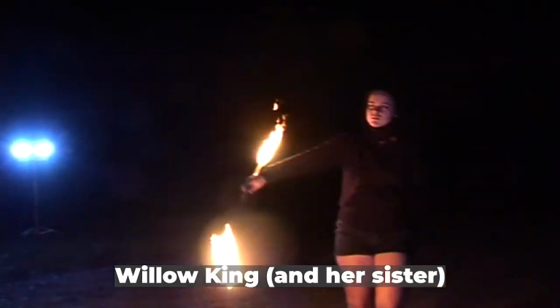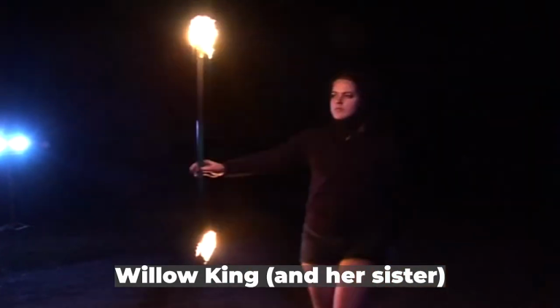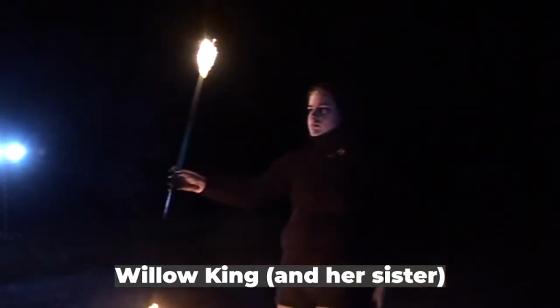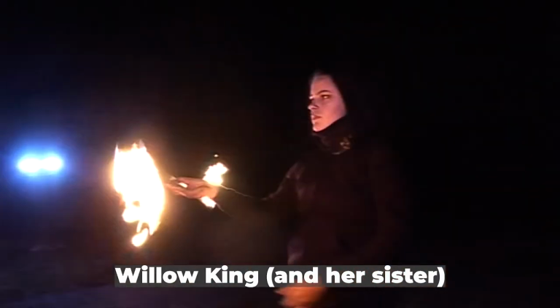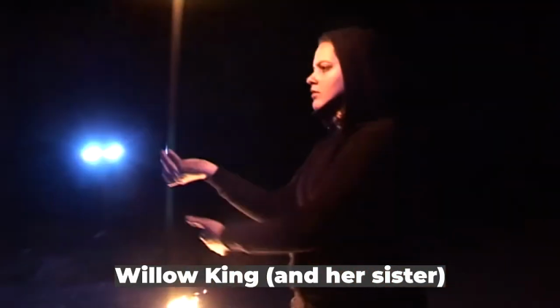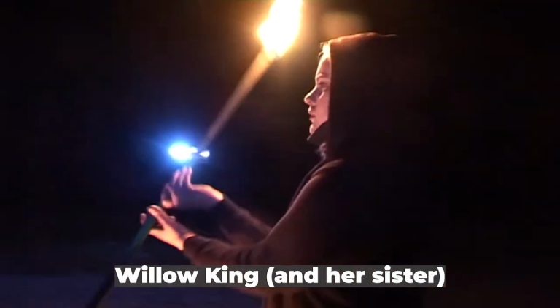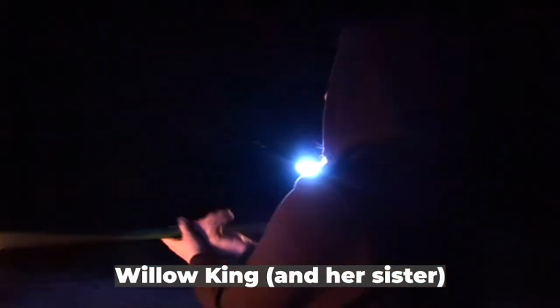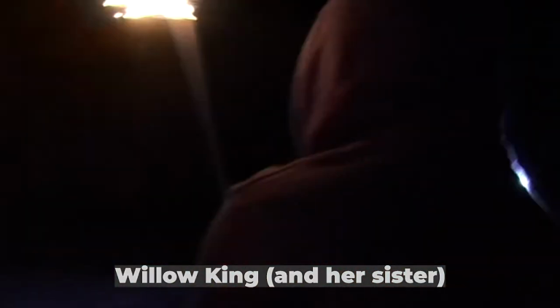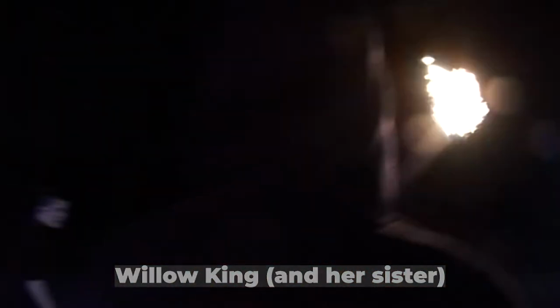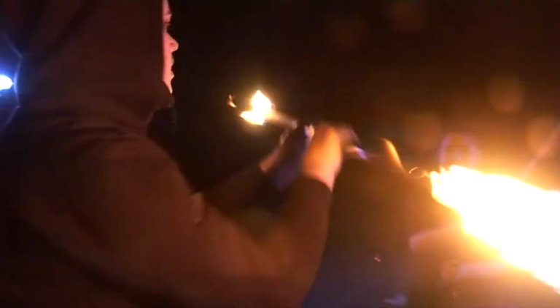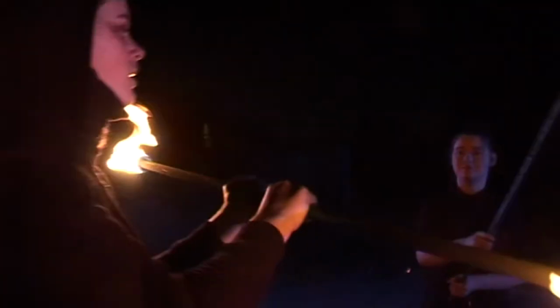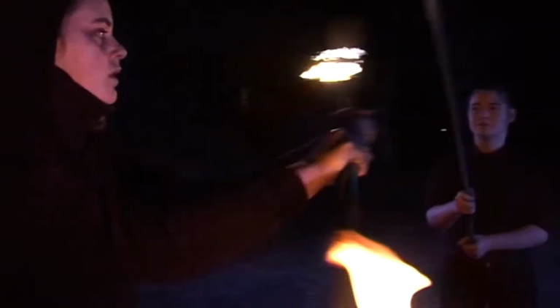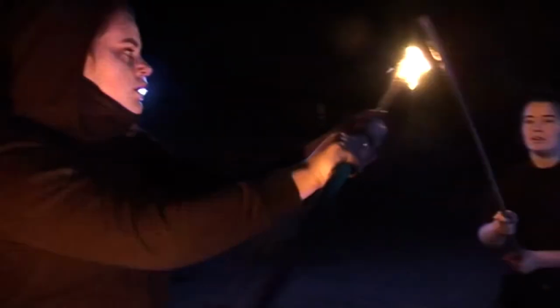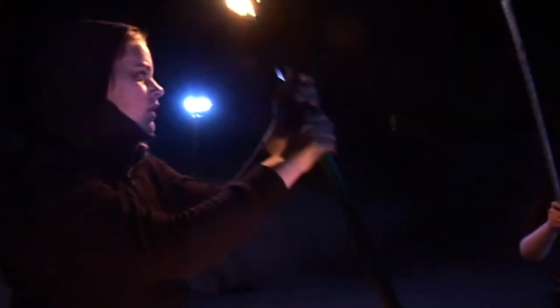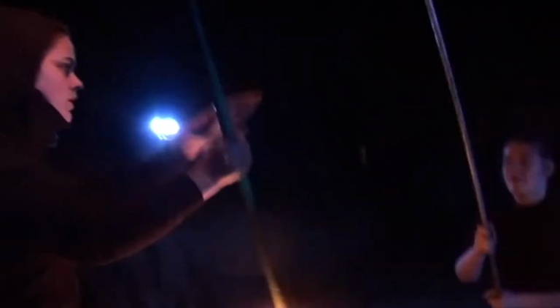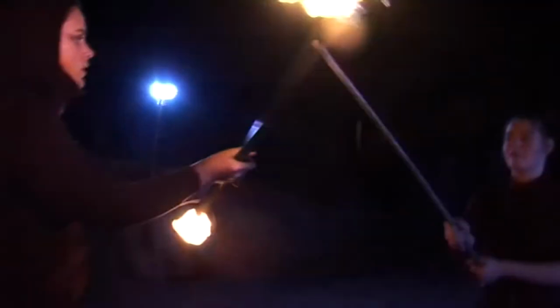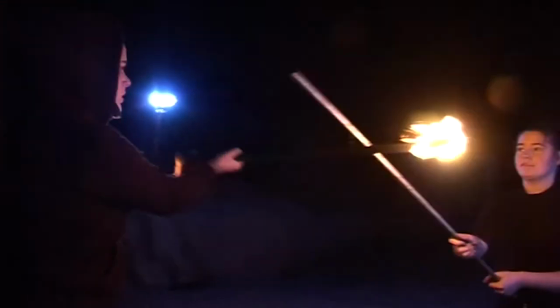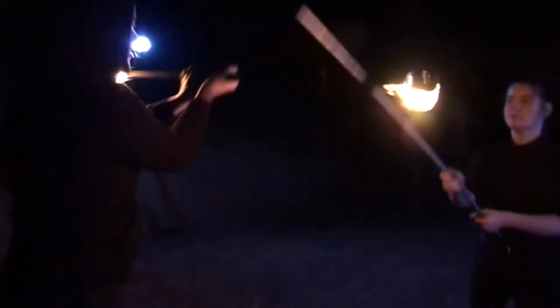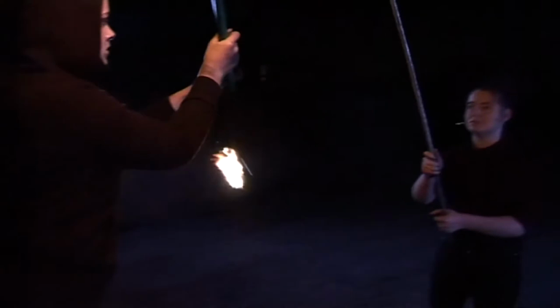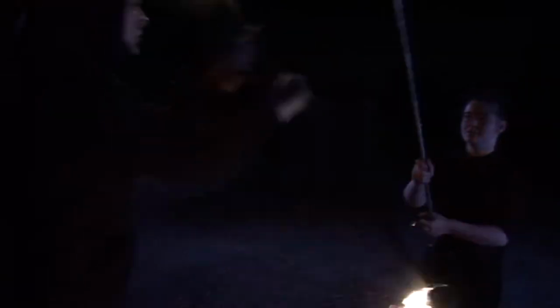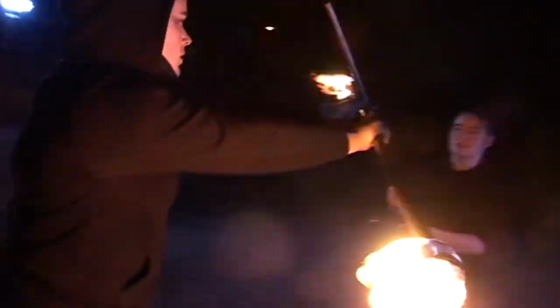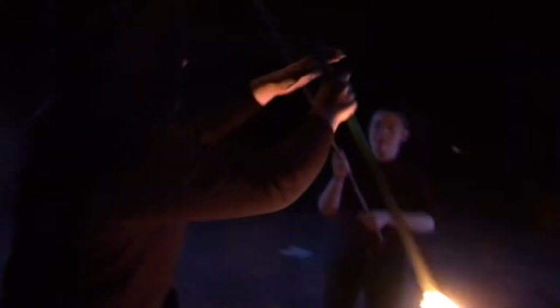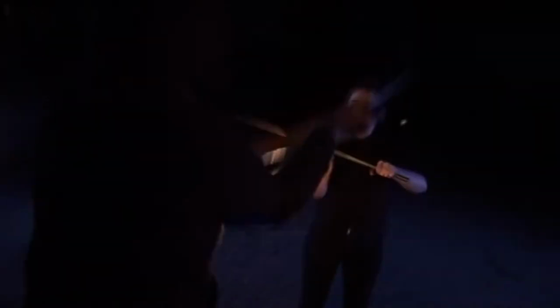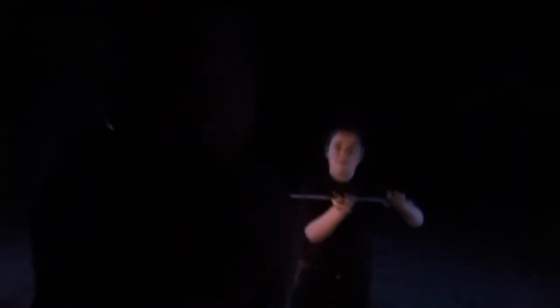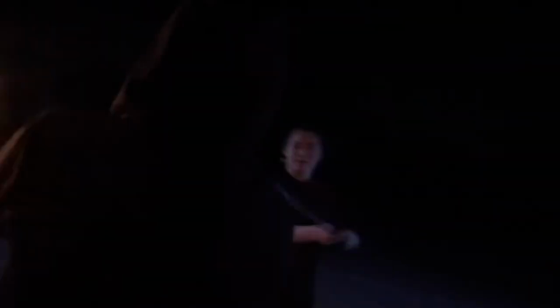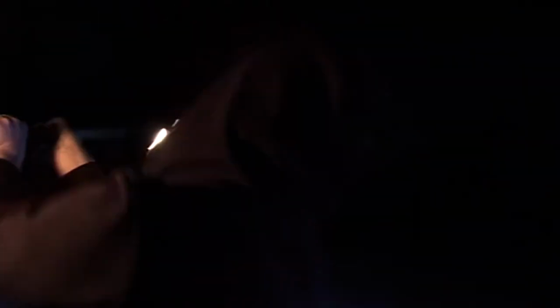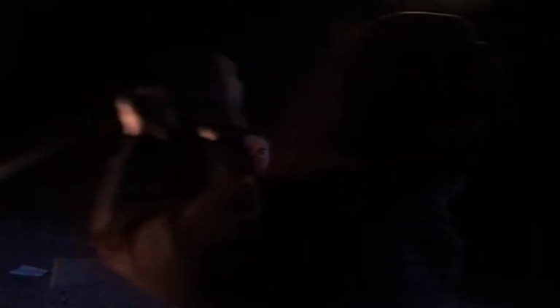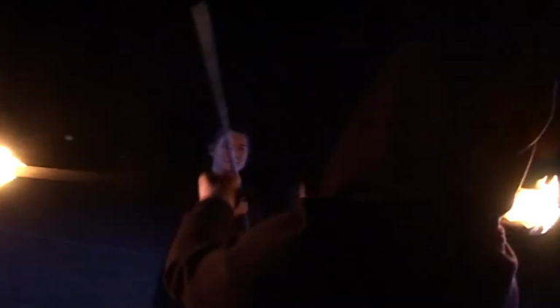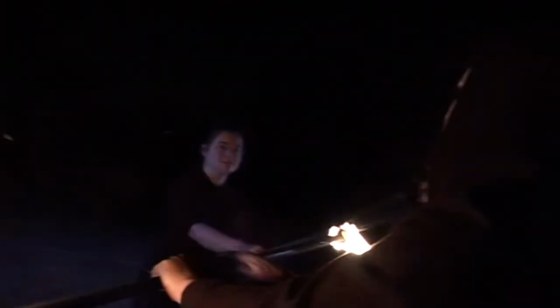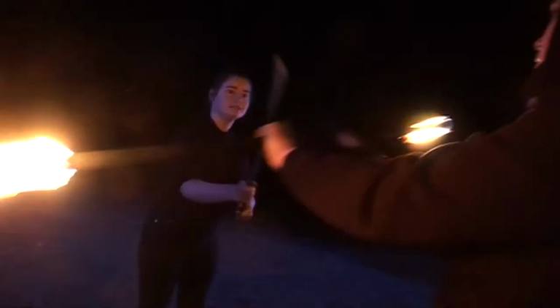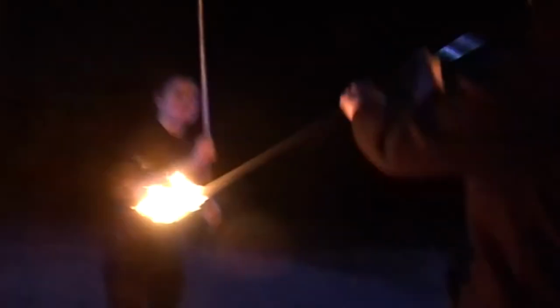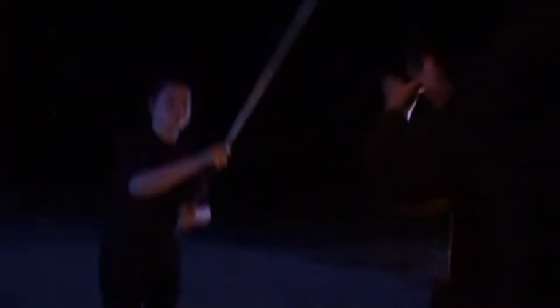Rule 2. Don't go for the attack. Let them tire themselves out. You need to be defensive.